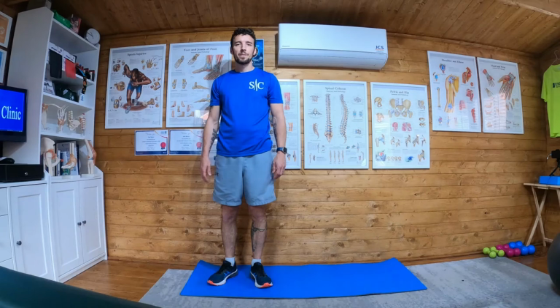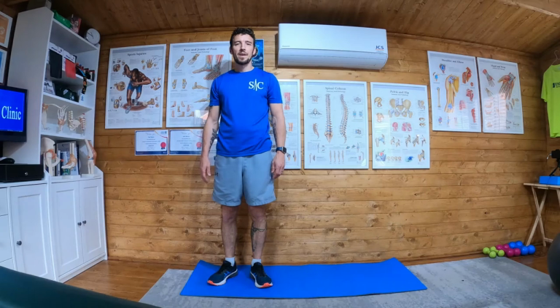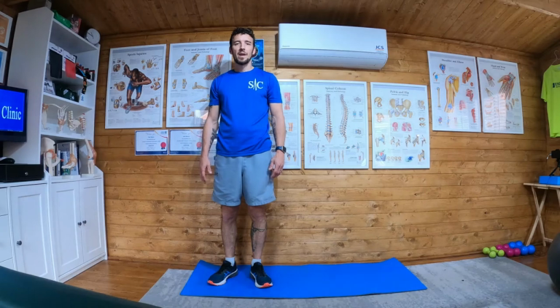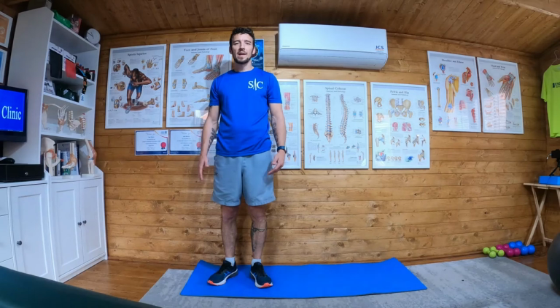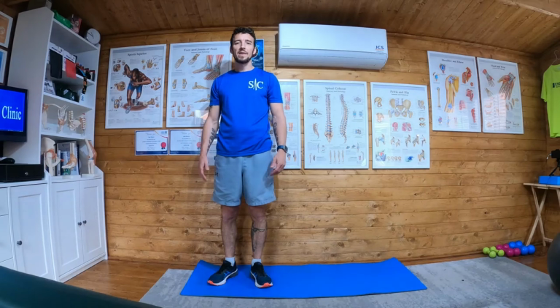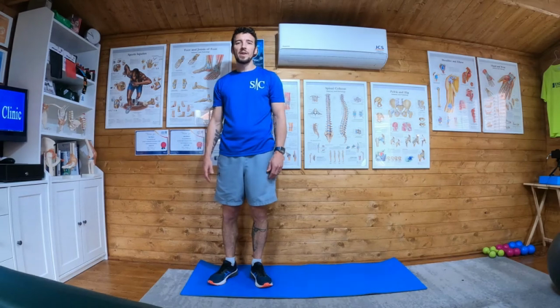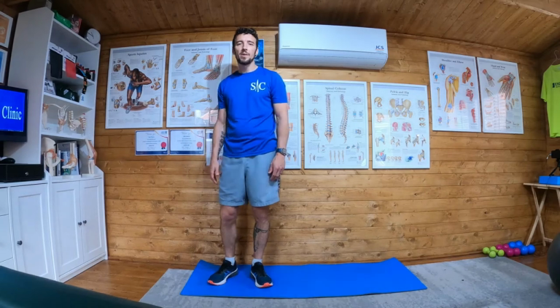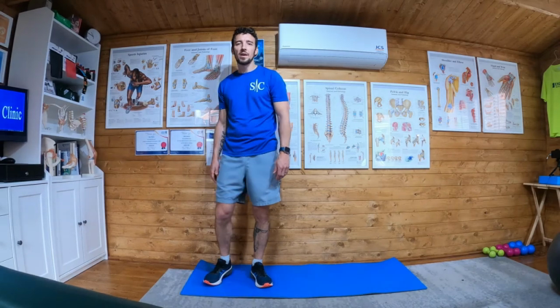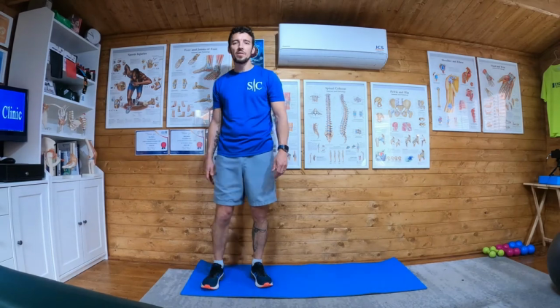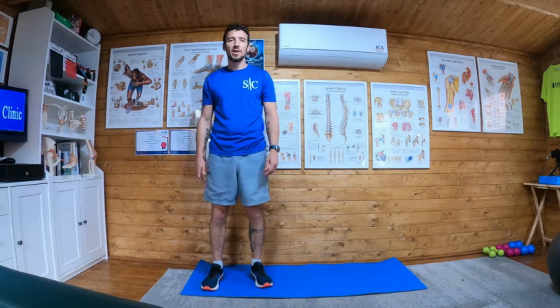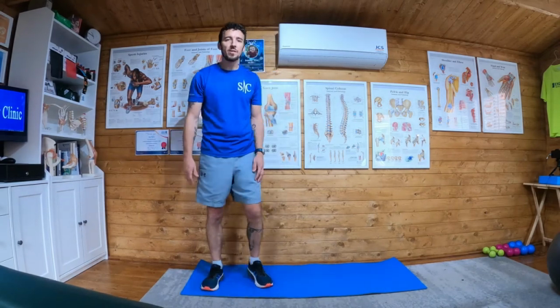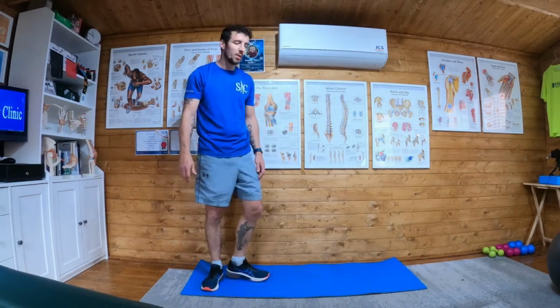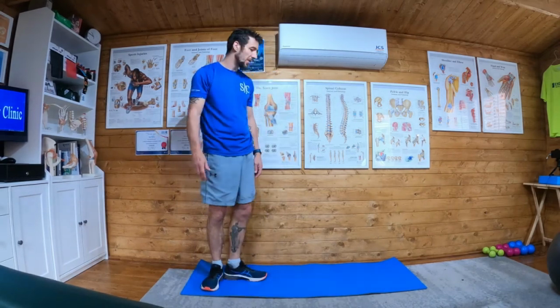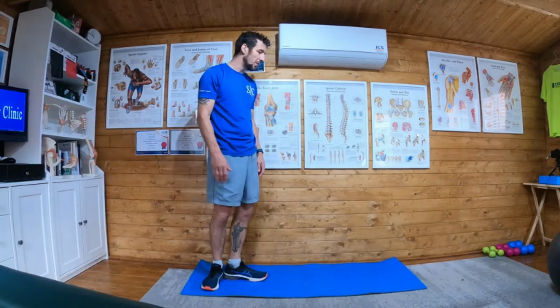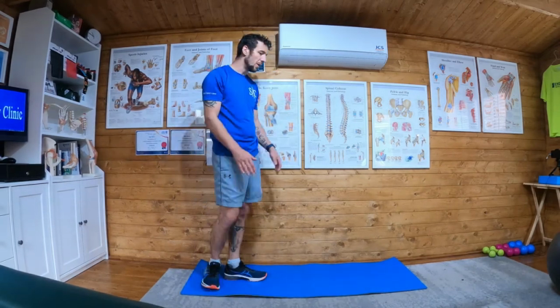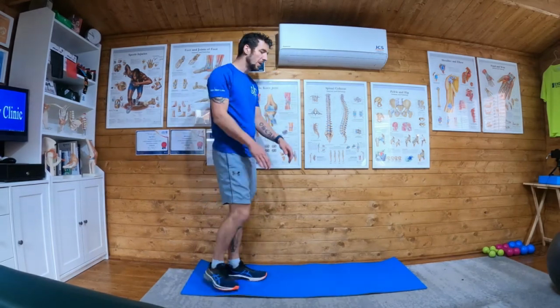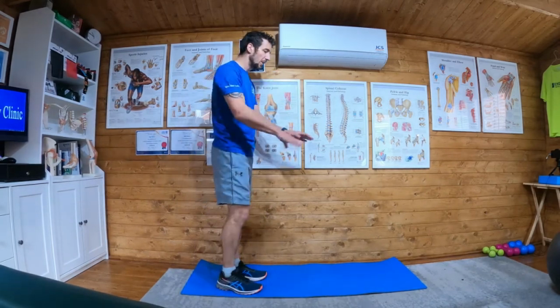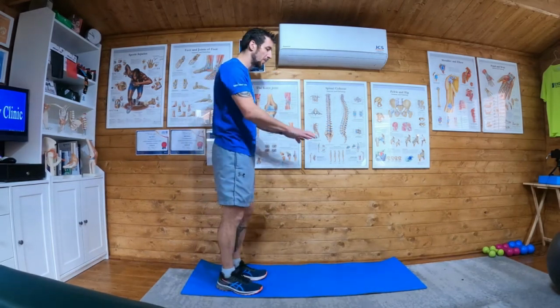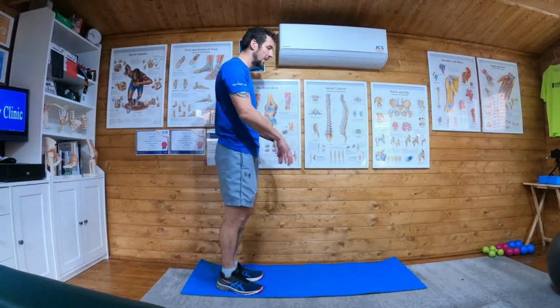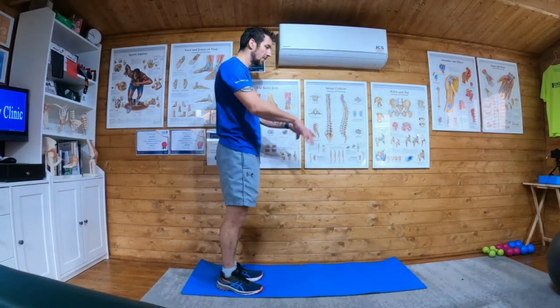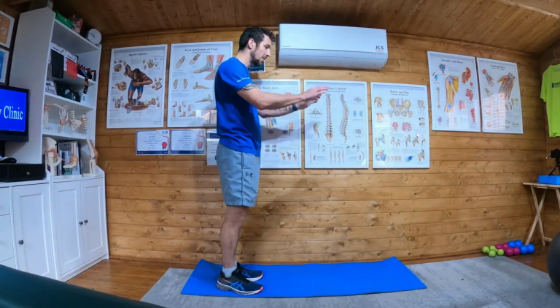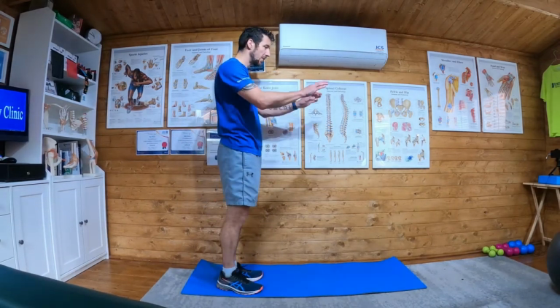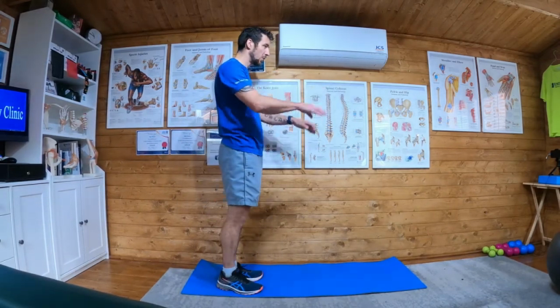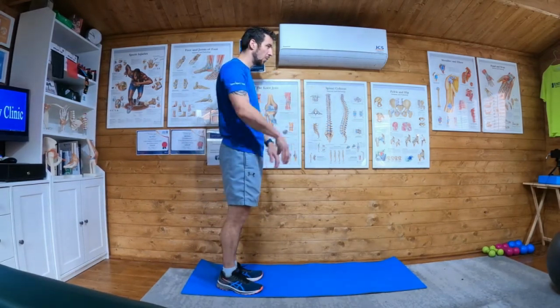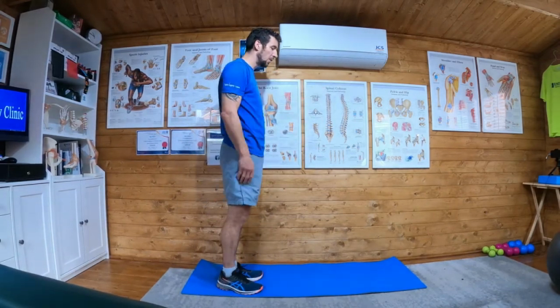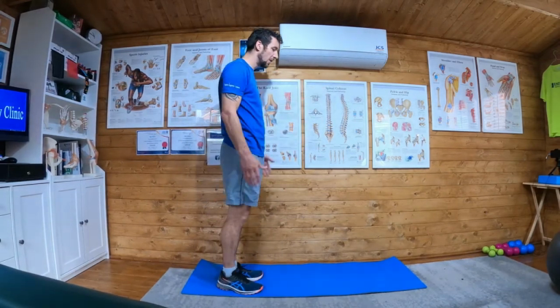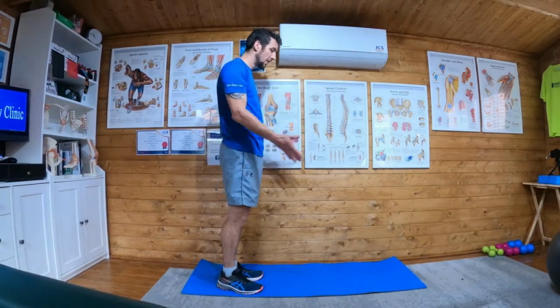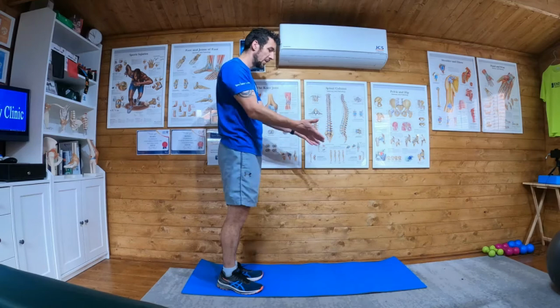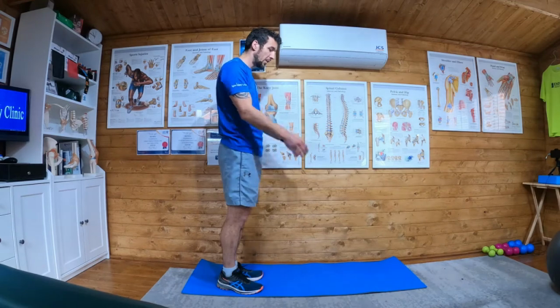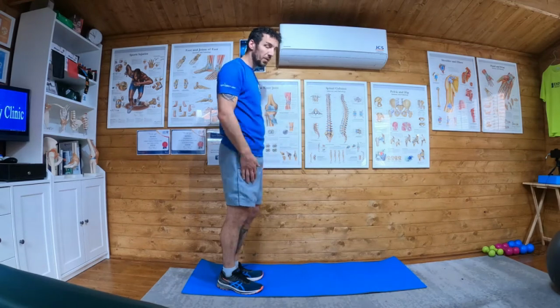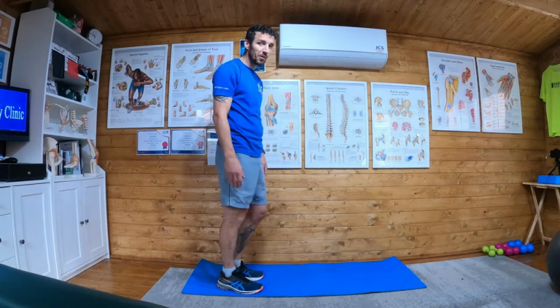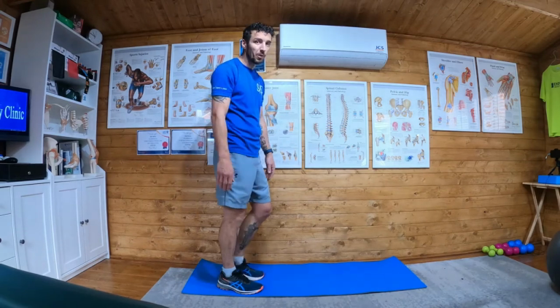Dynamic calf stretch. What I'm going to do is use a bench, use a wall, use the floor.